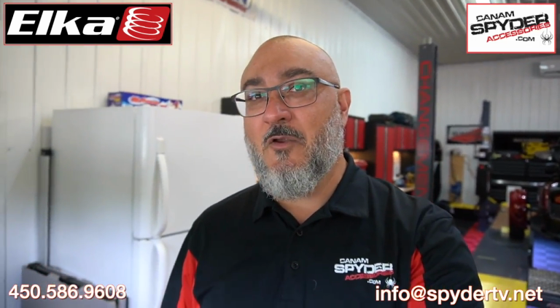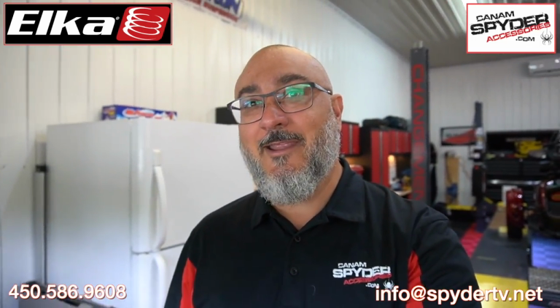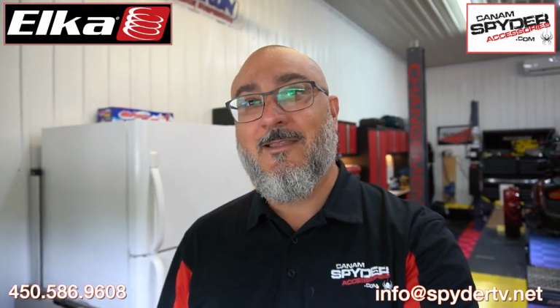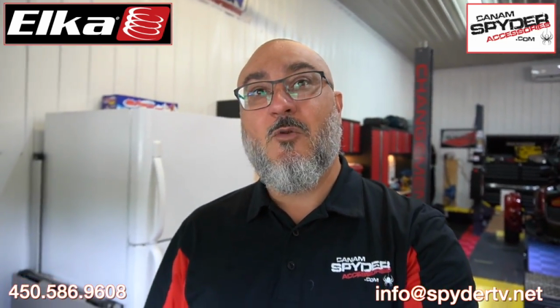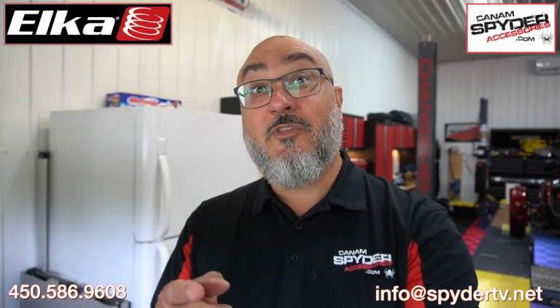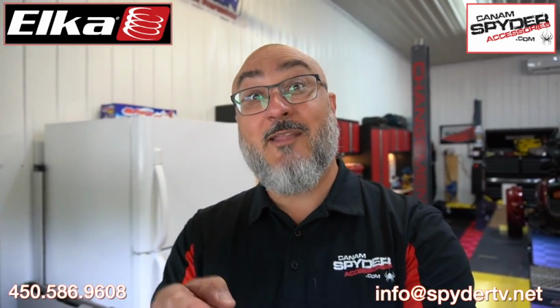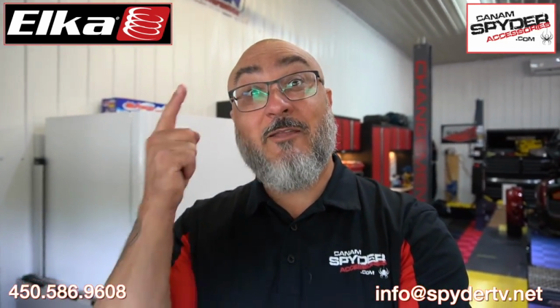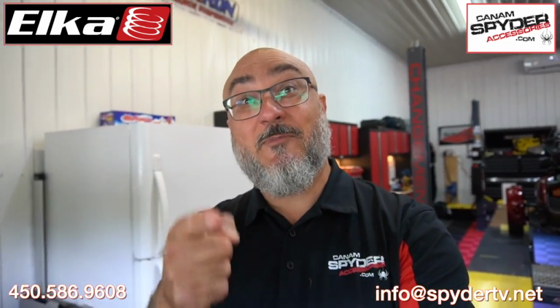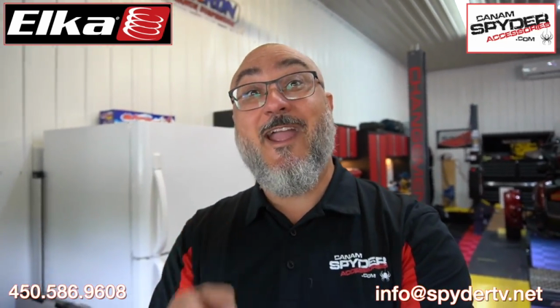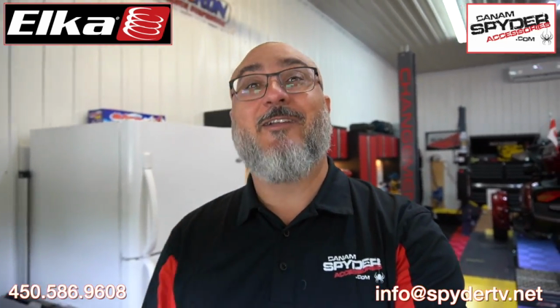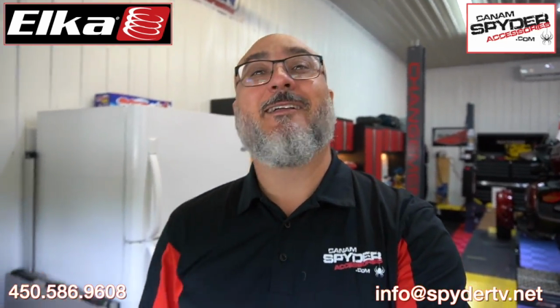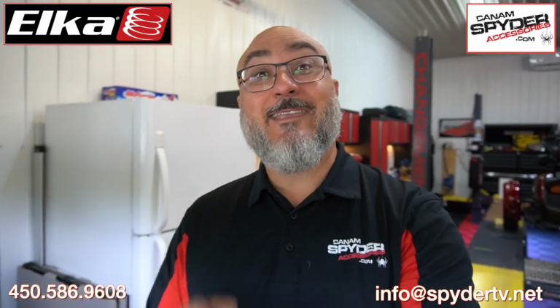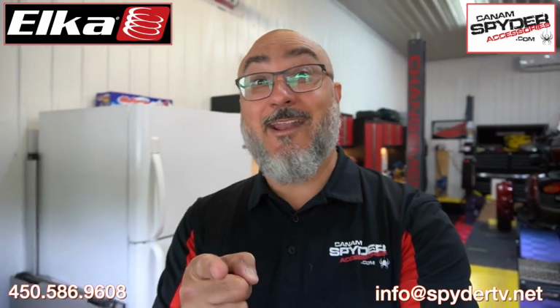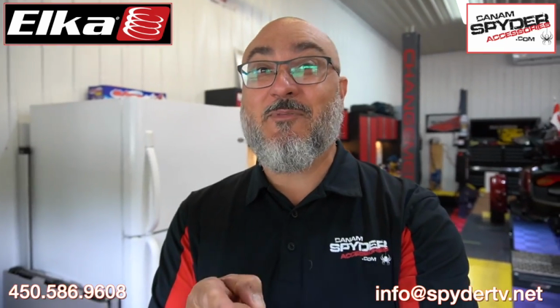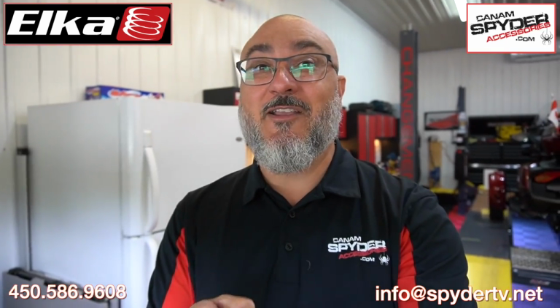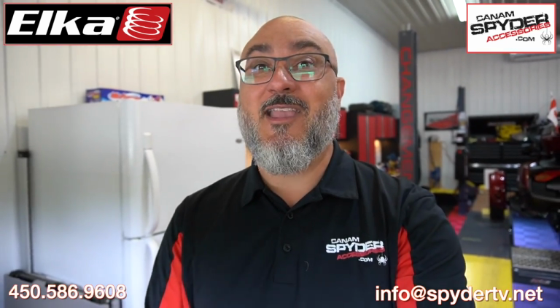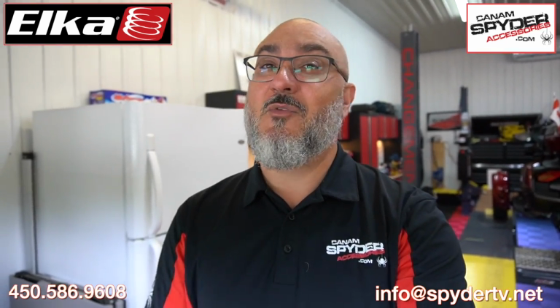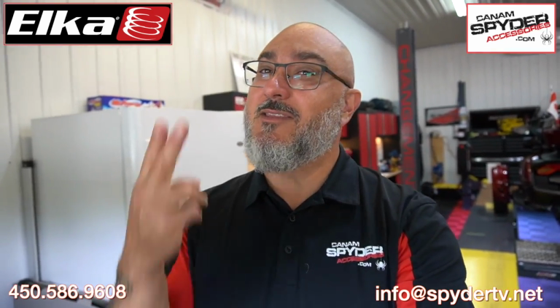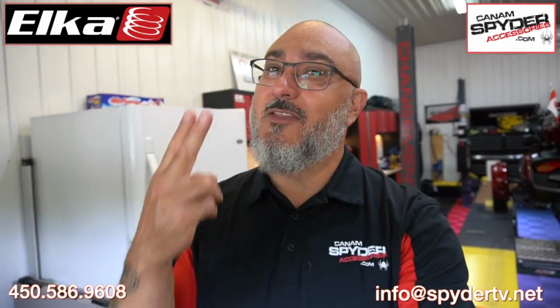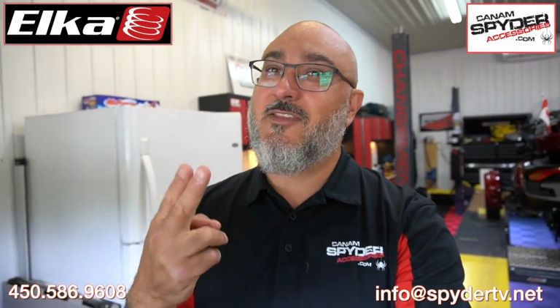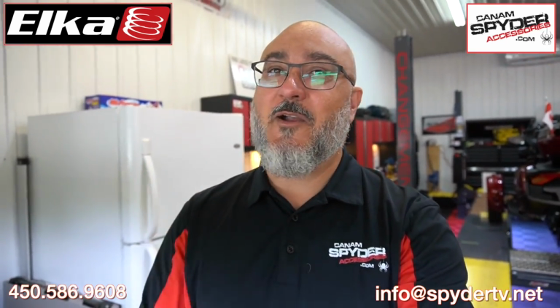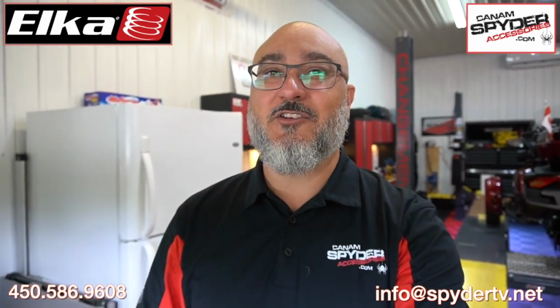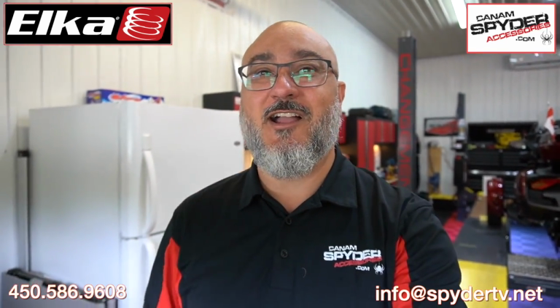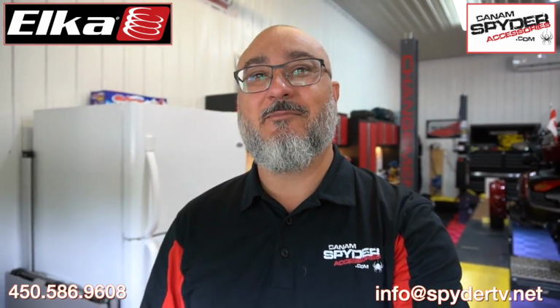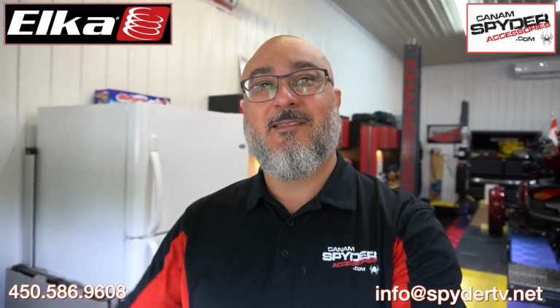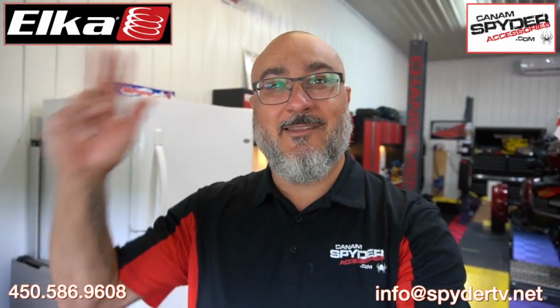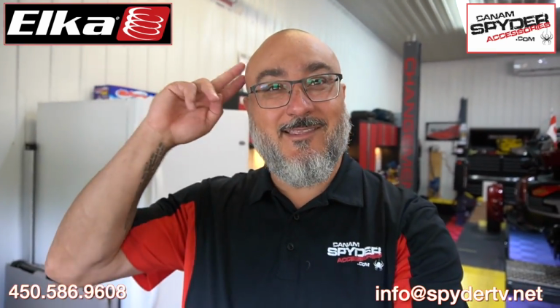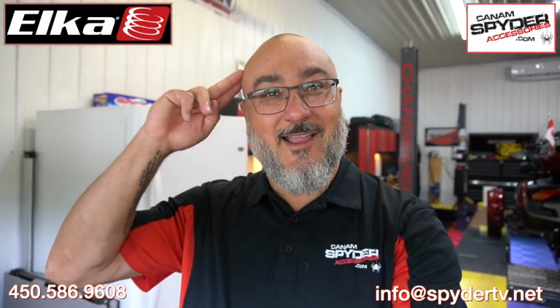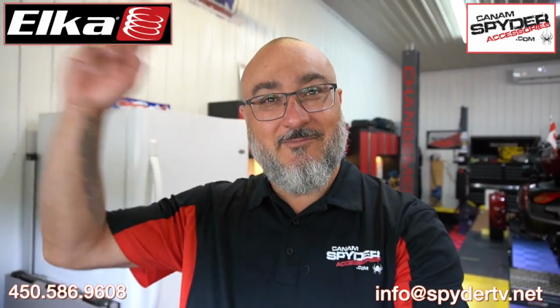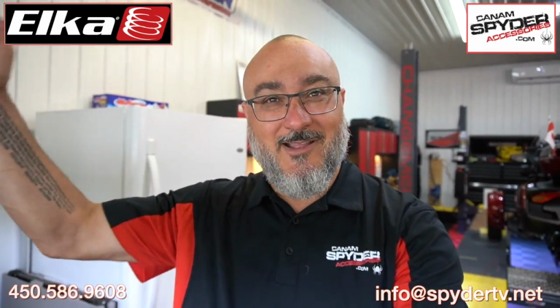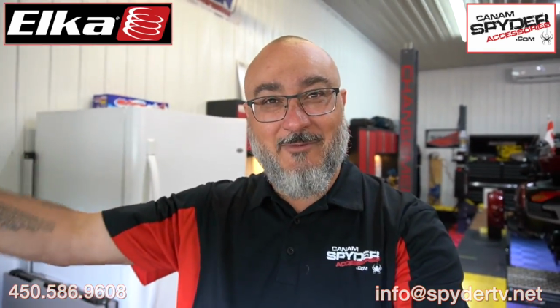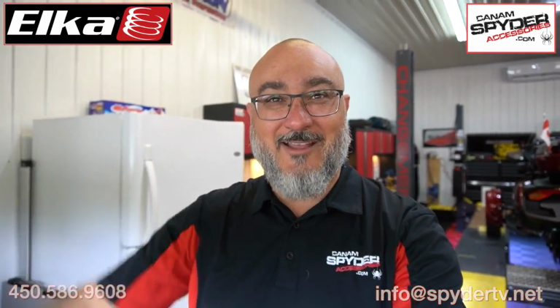Alright? Once again, my name is Pierre — Can-Am Spider Accessories, The Spider Shop. Till next time, I'm out.